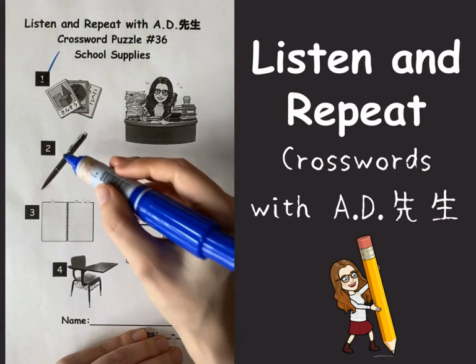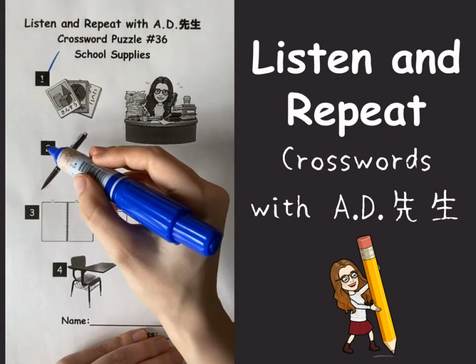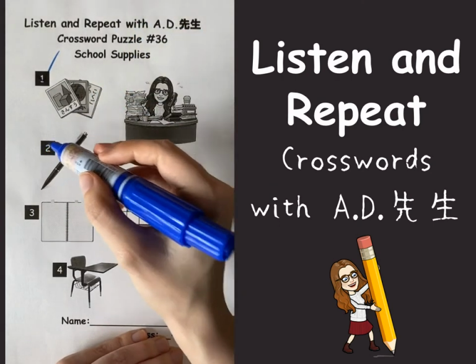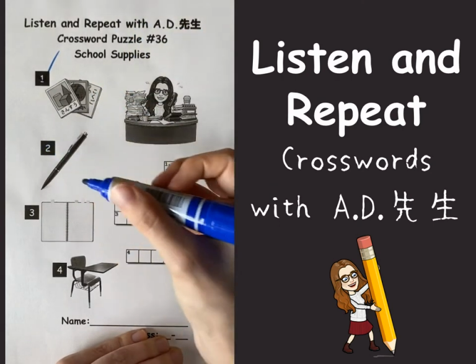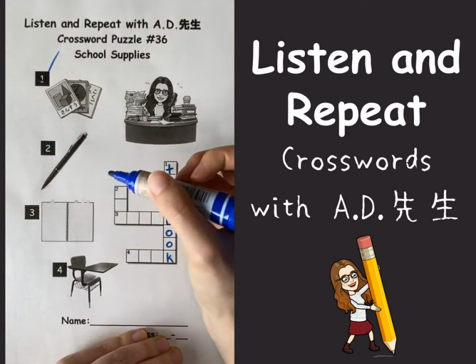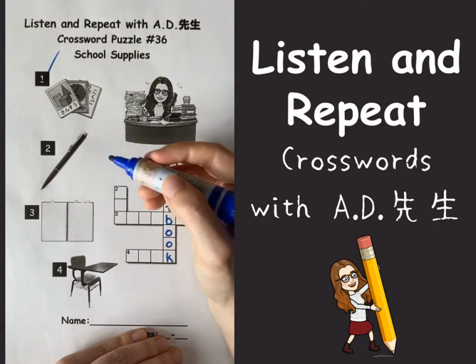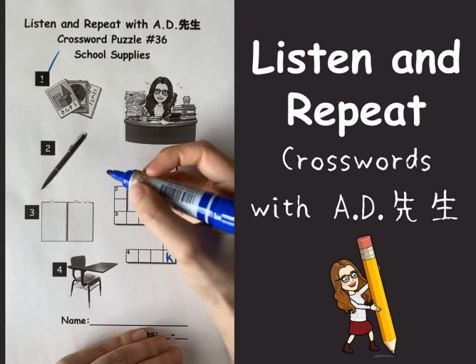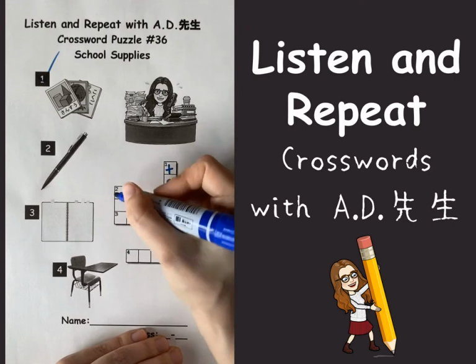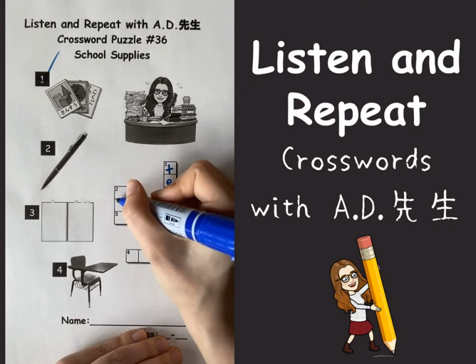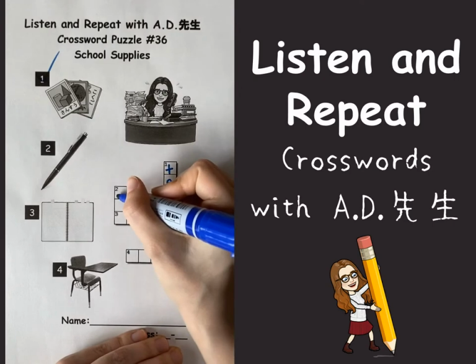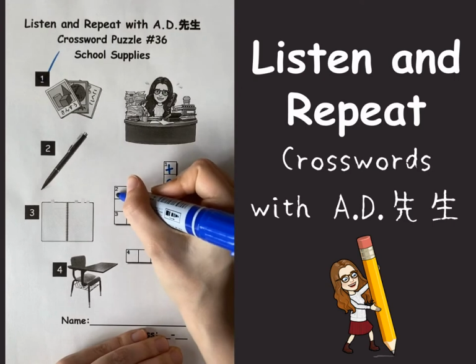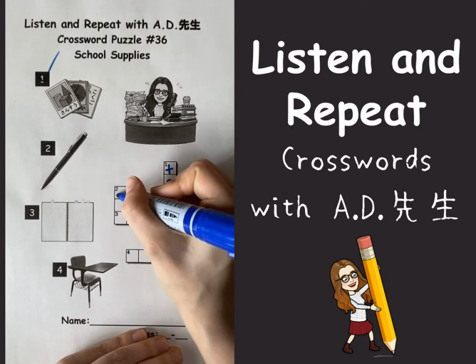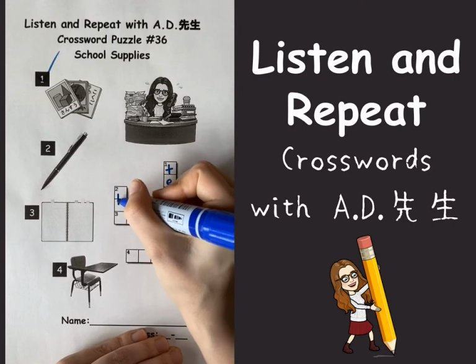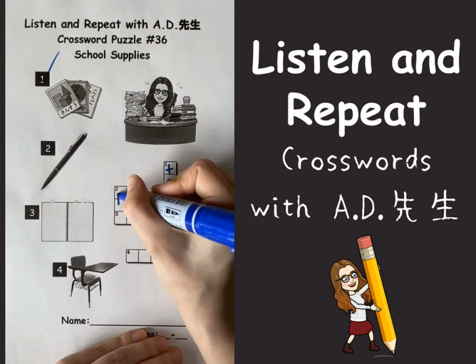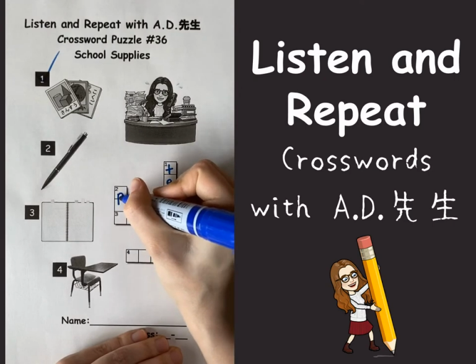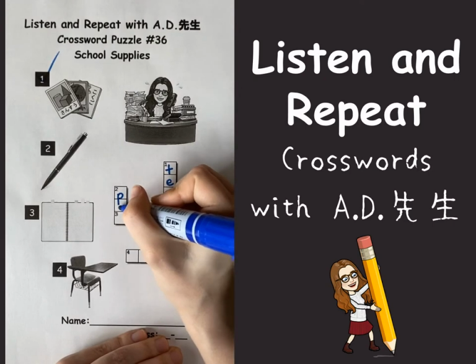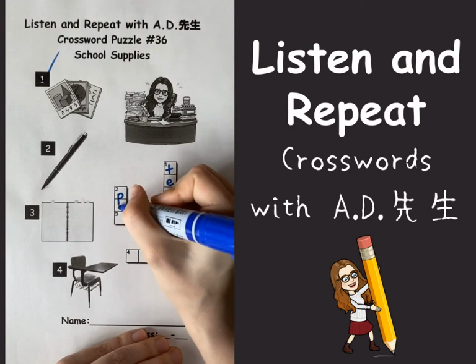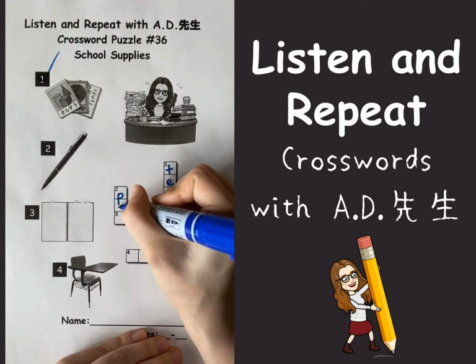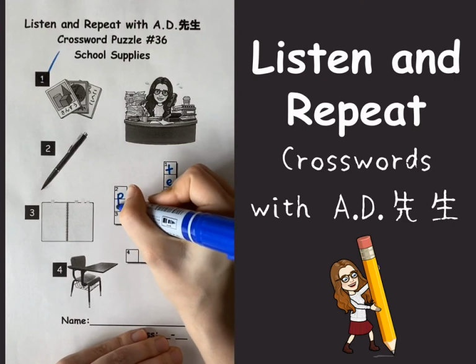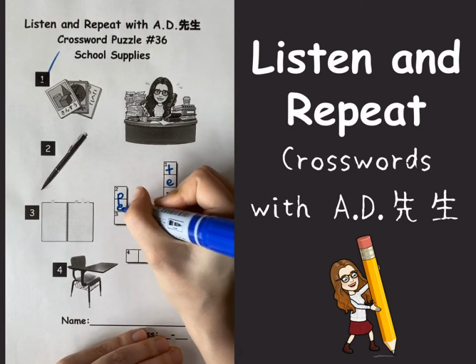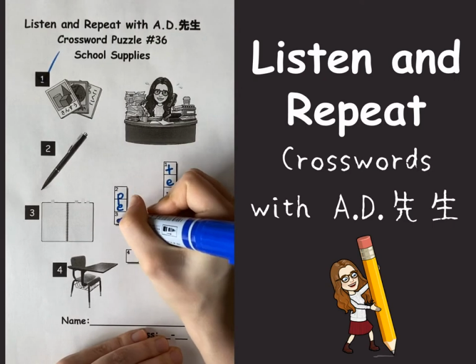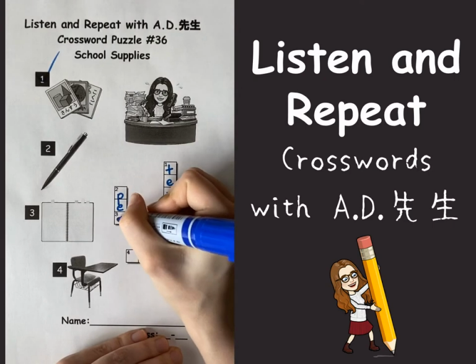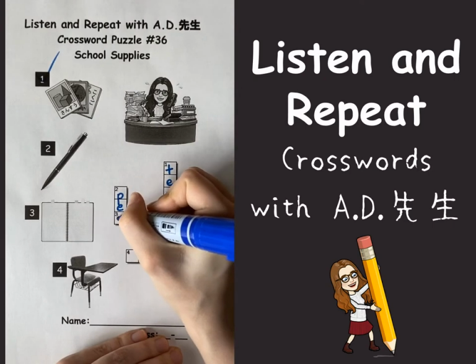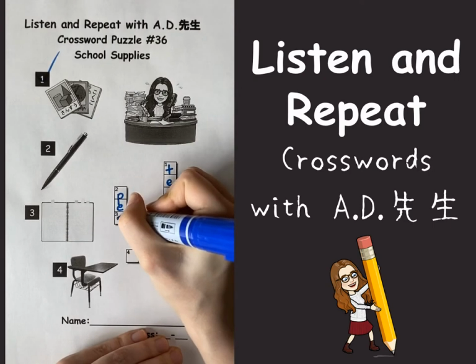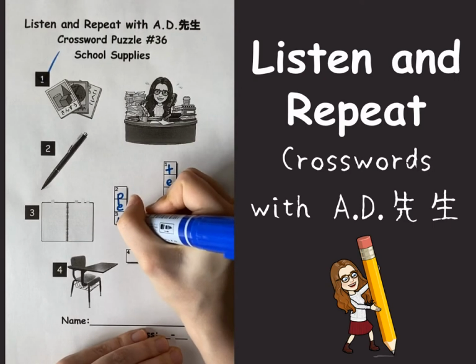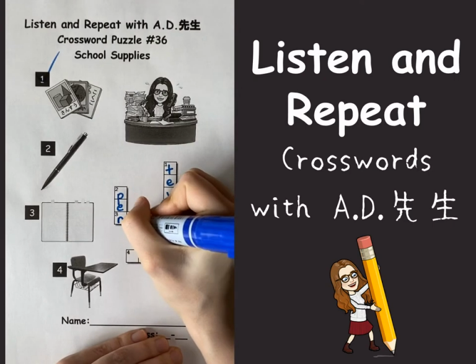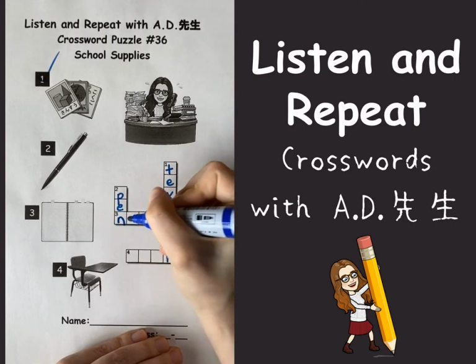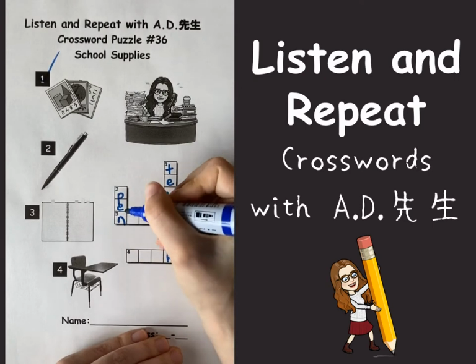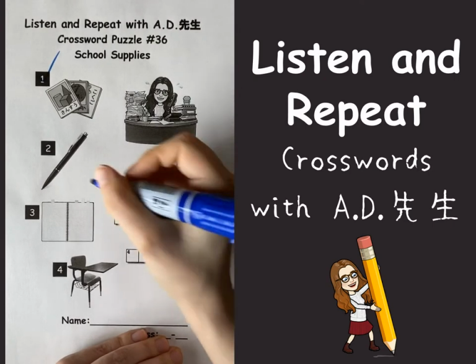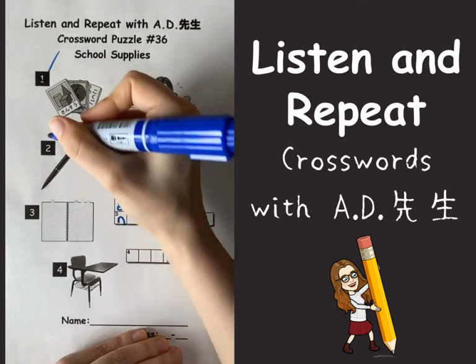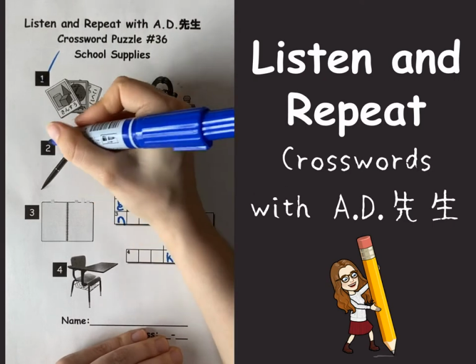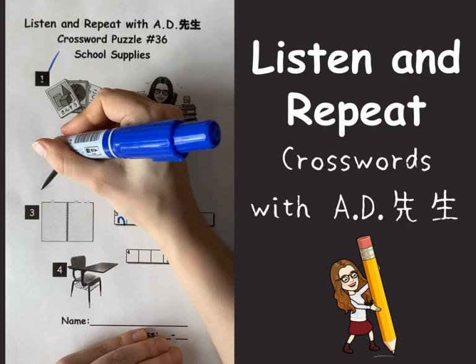Number two, that's easy, that's a pen. P, E, N. This is a pen.